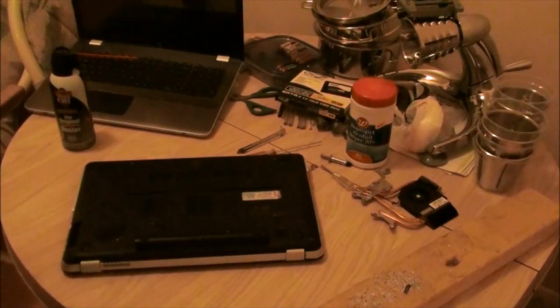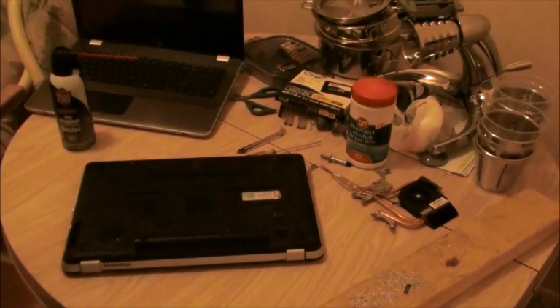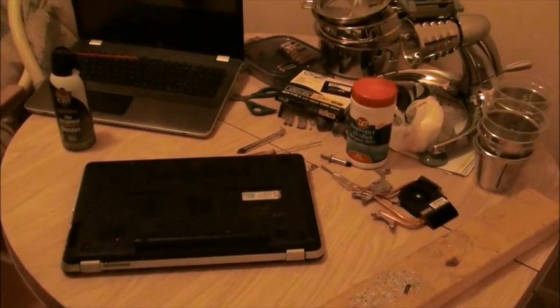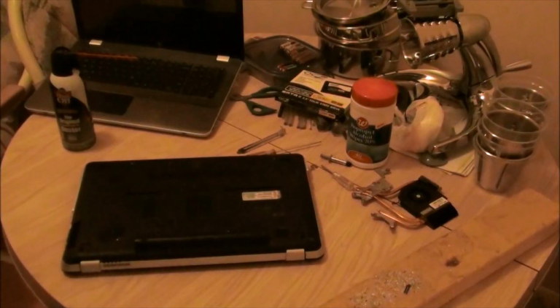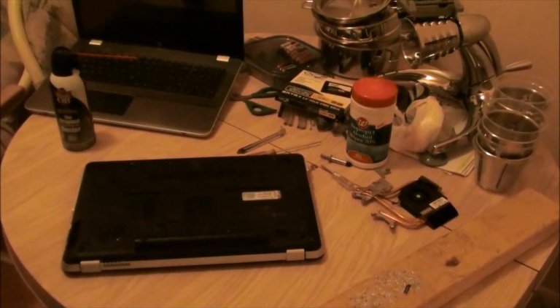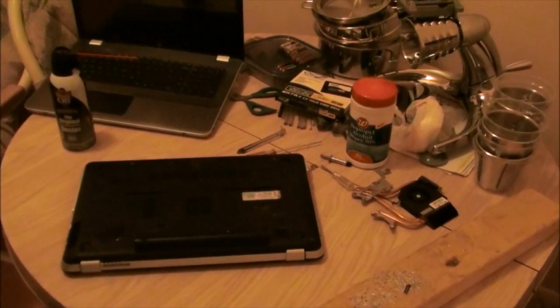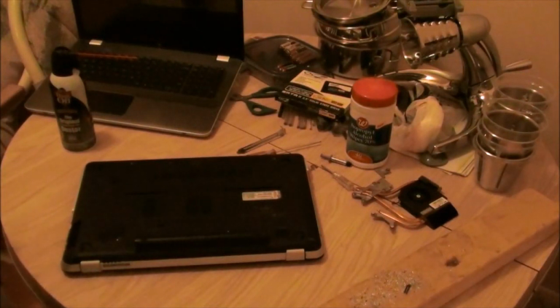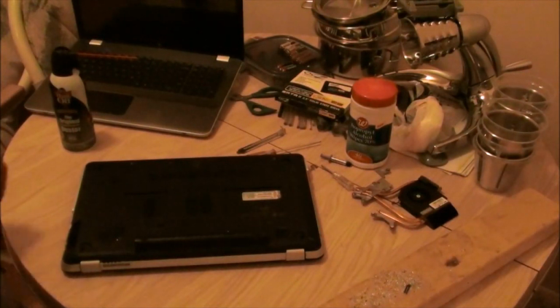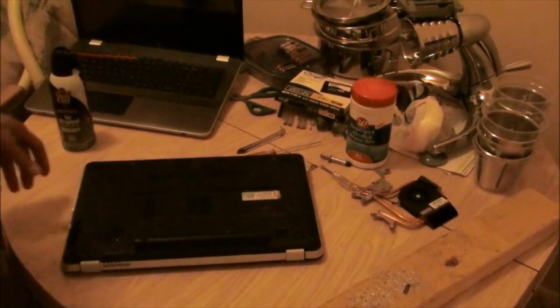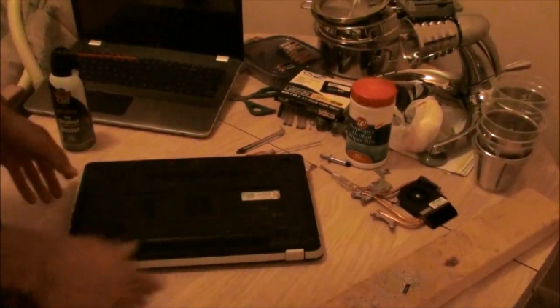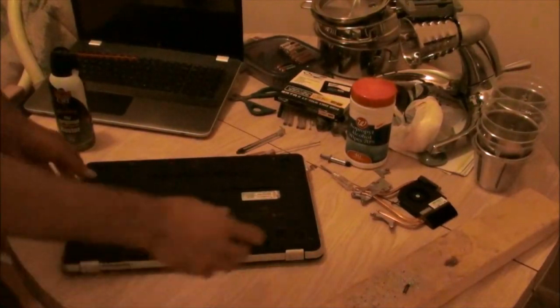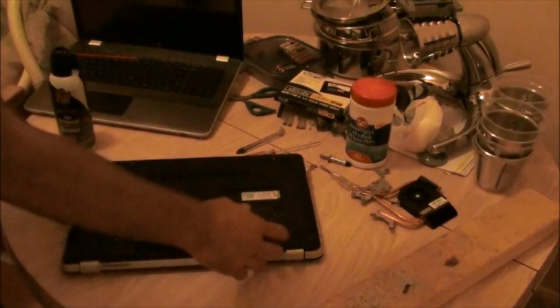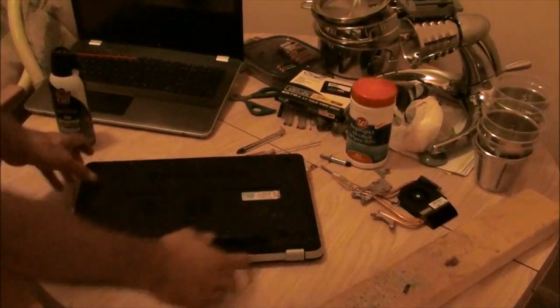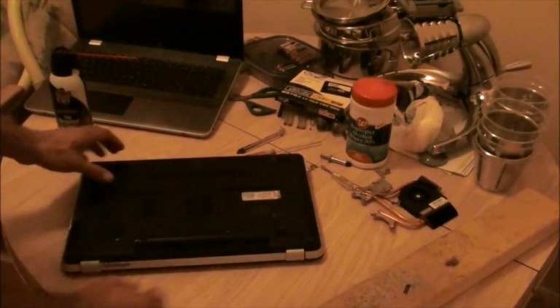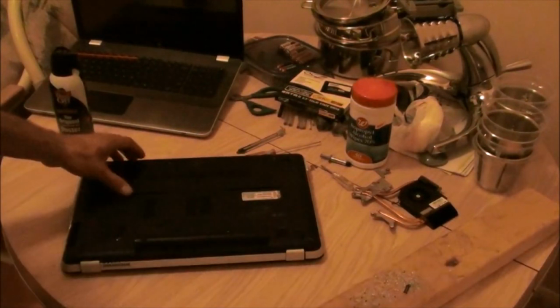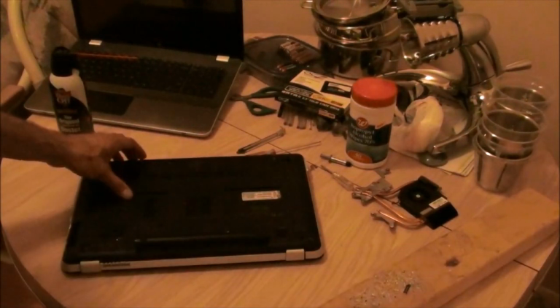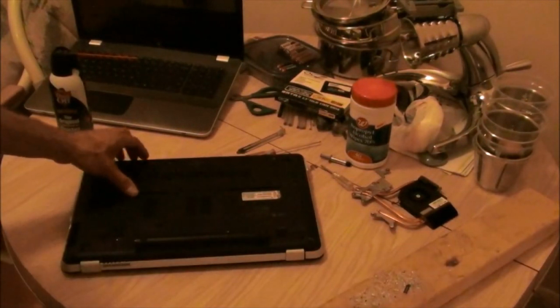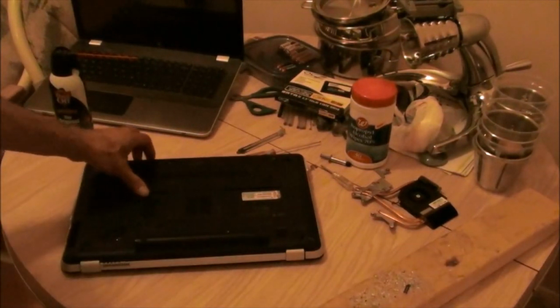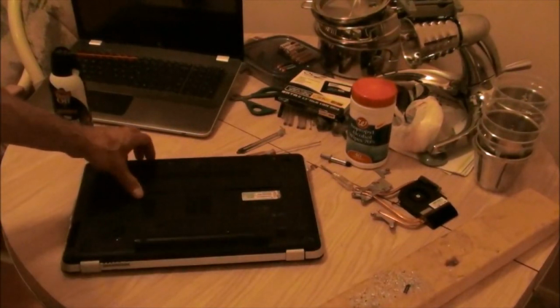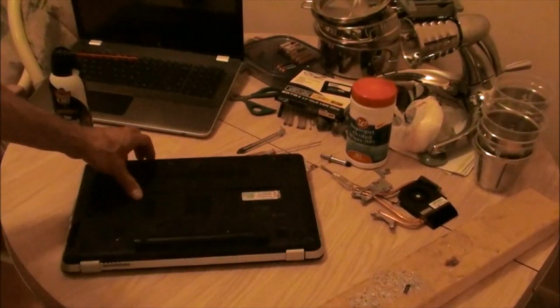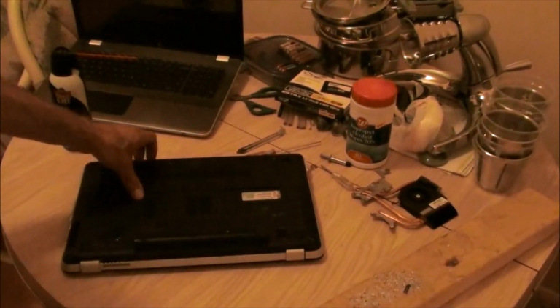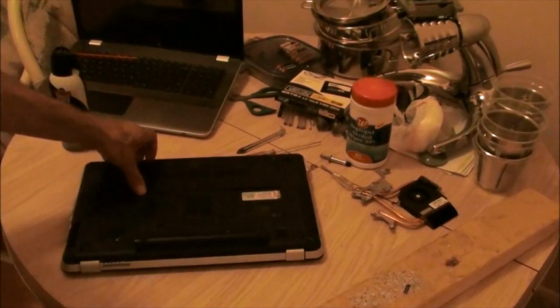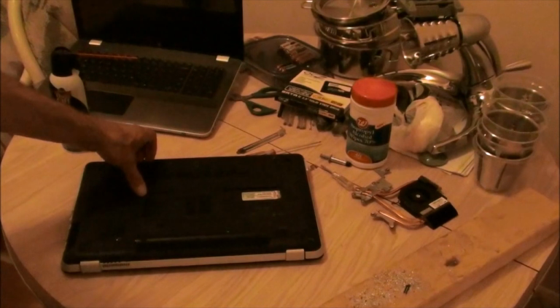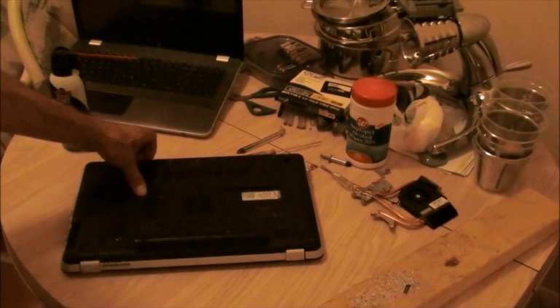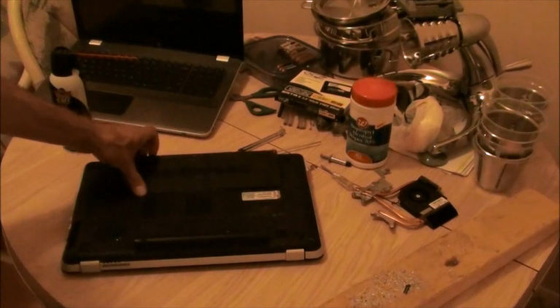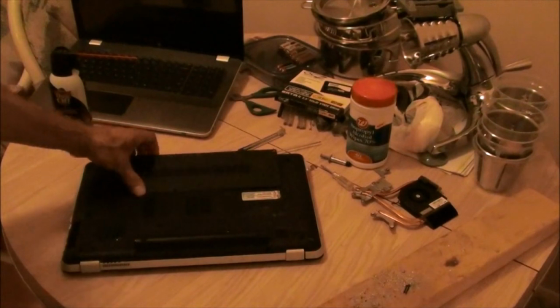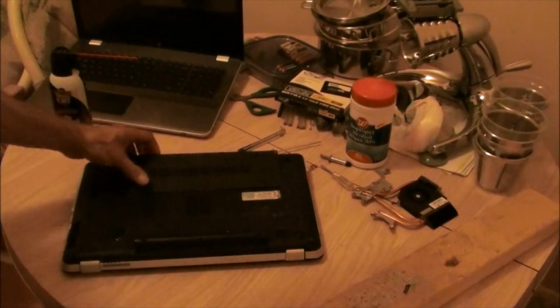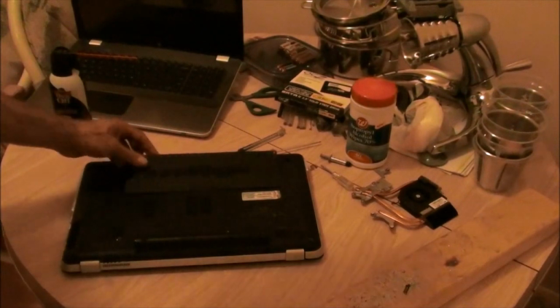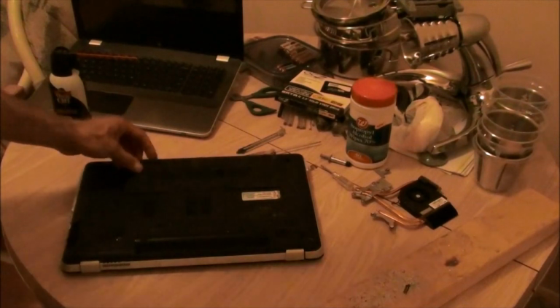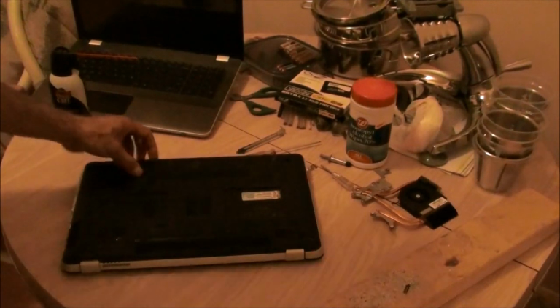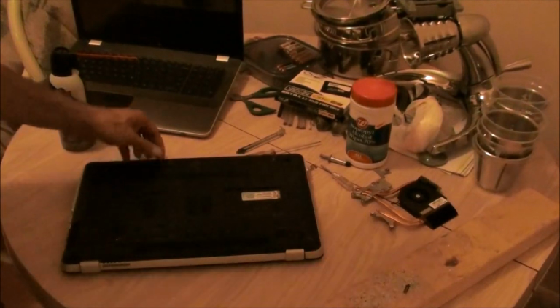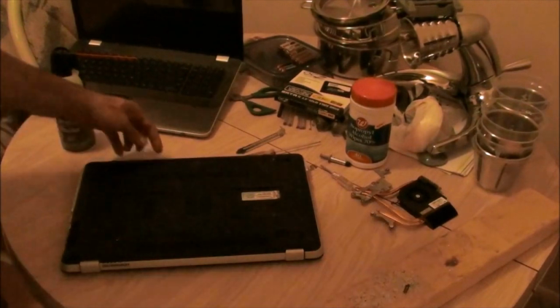Here's my real quick disassembly of the NV17 and fixing the overheating problem.